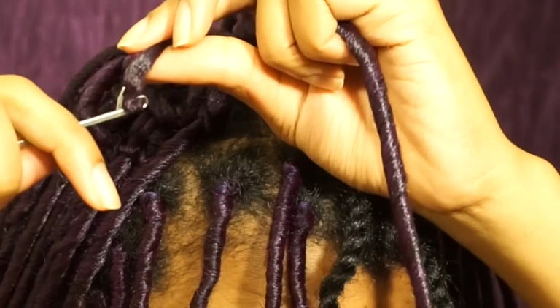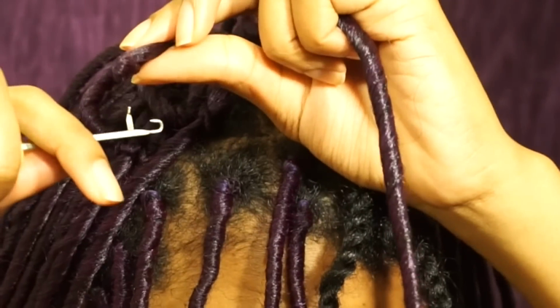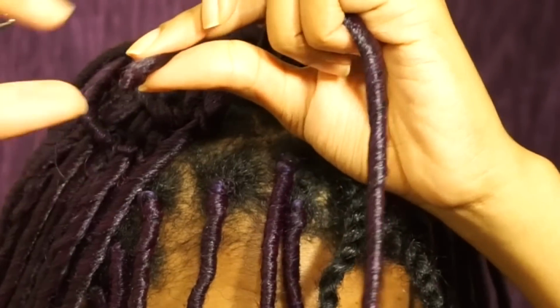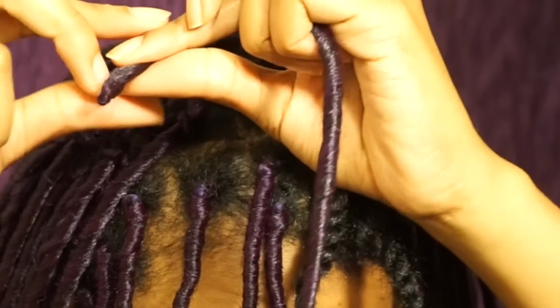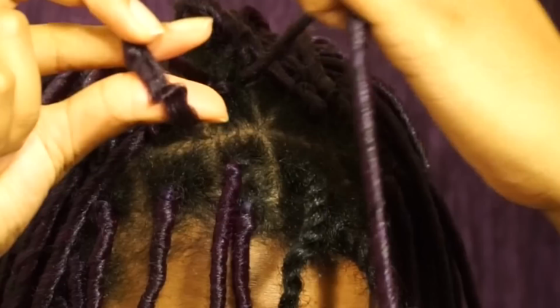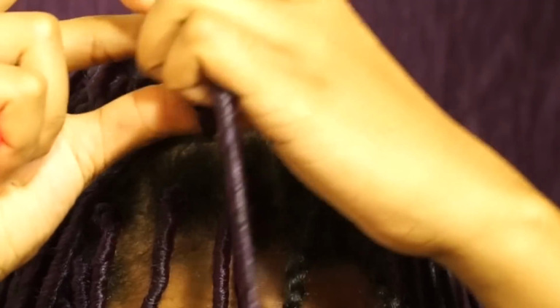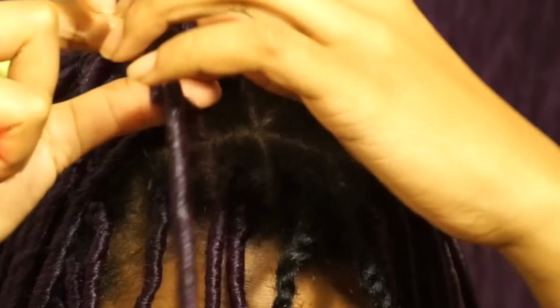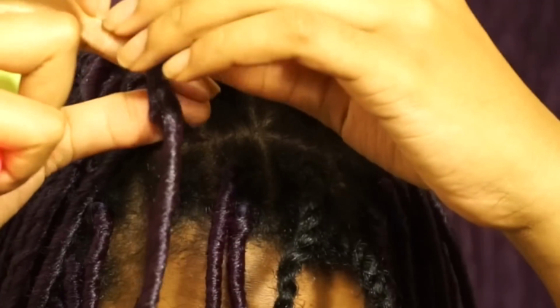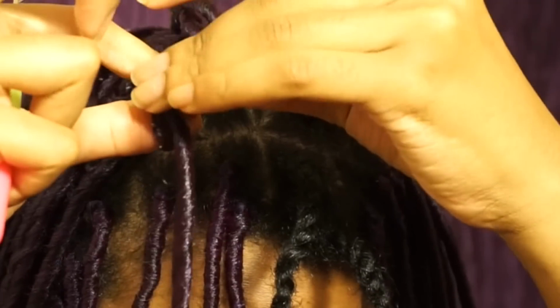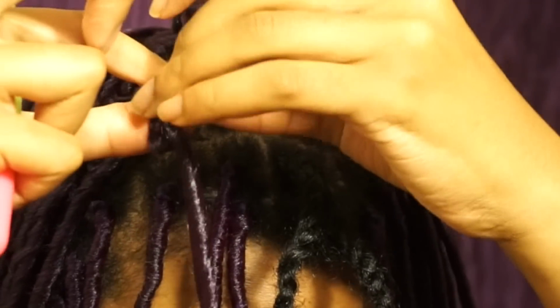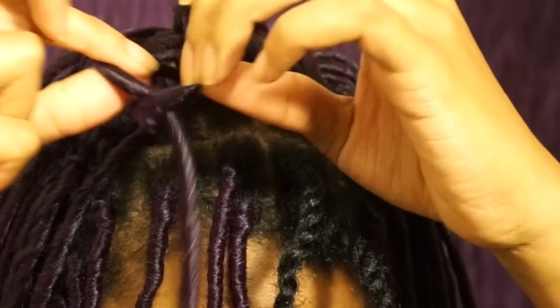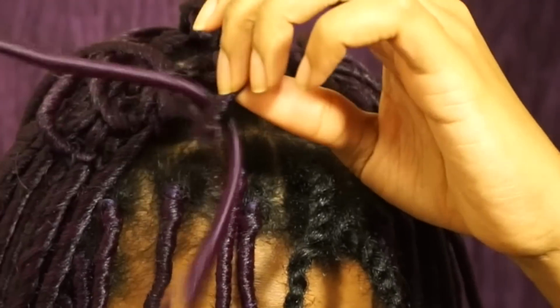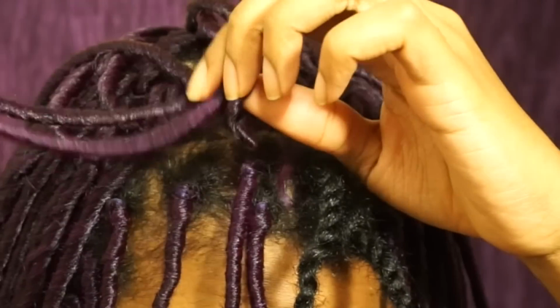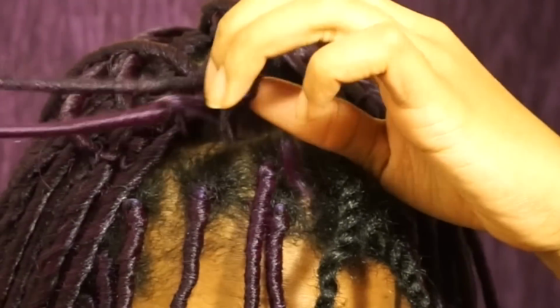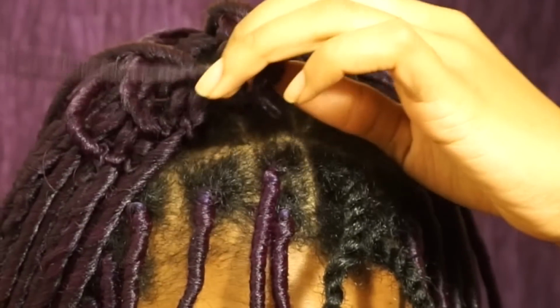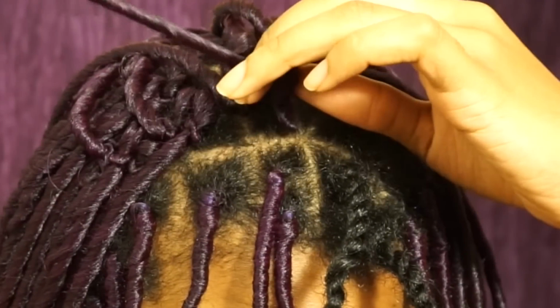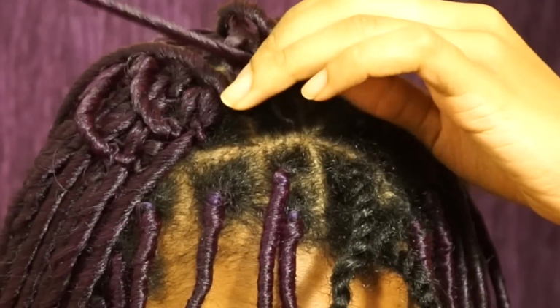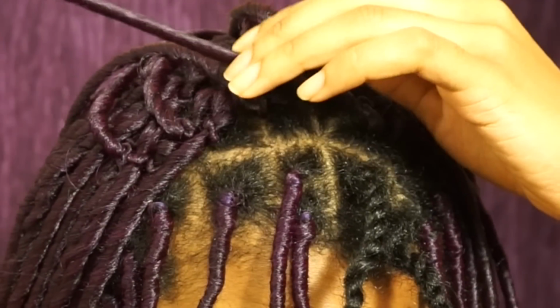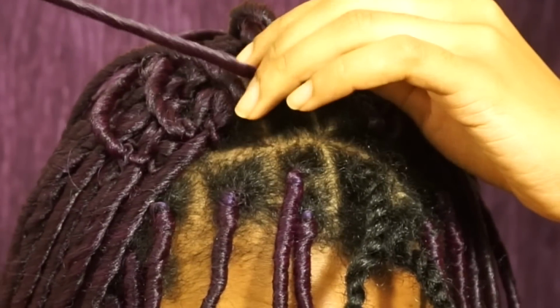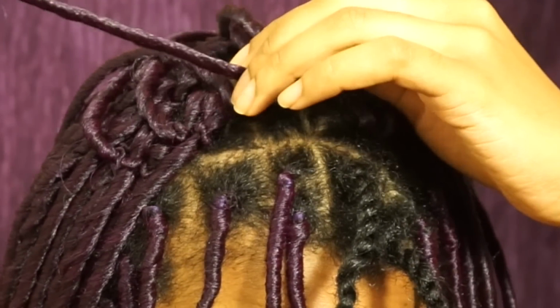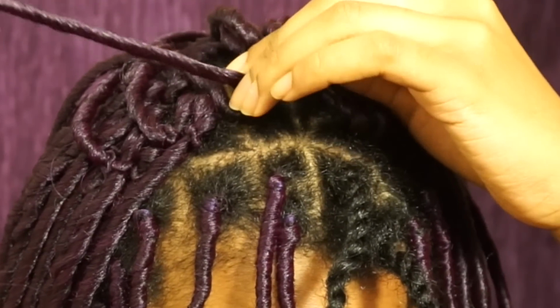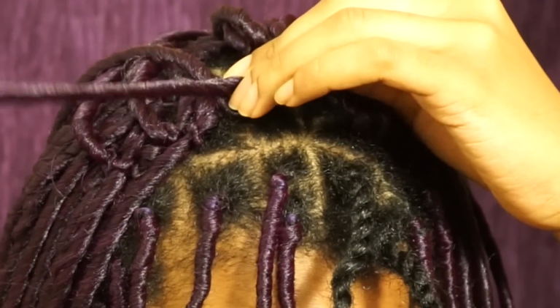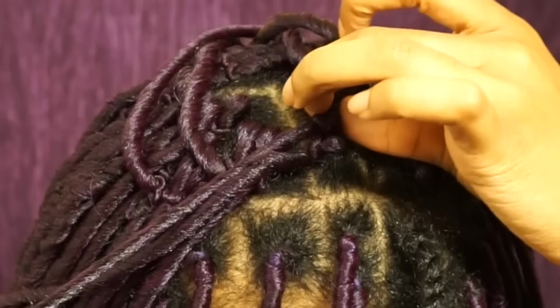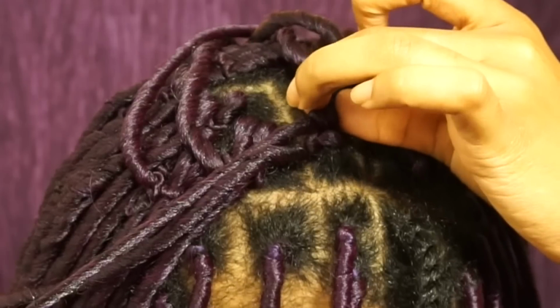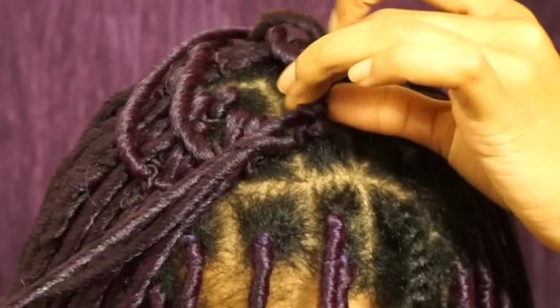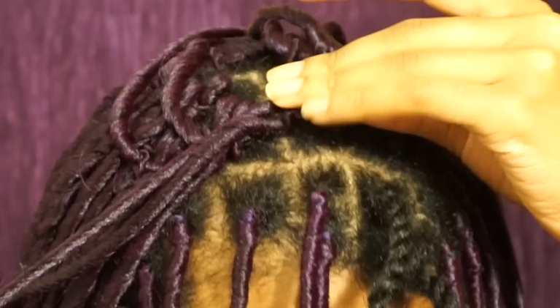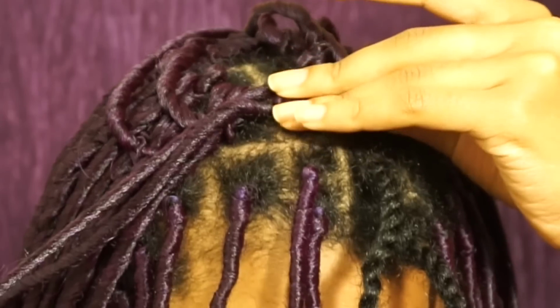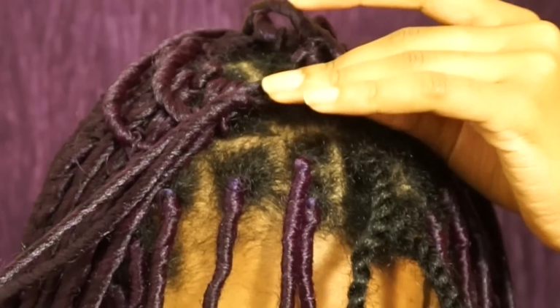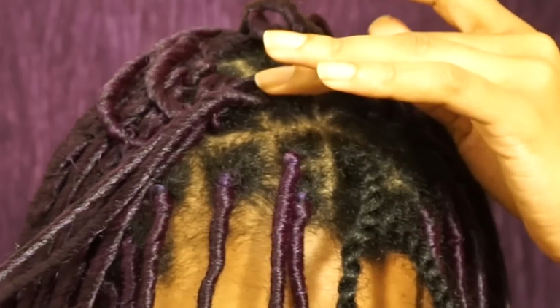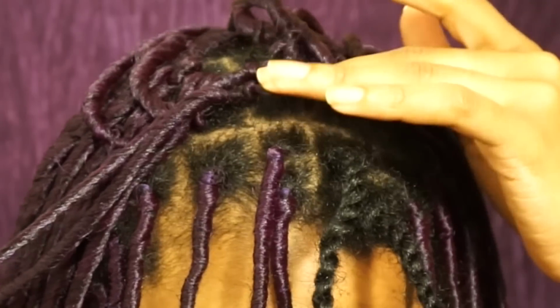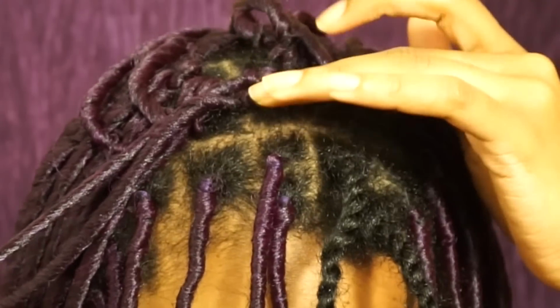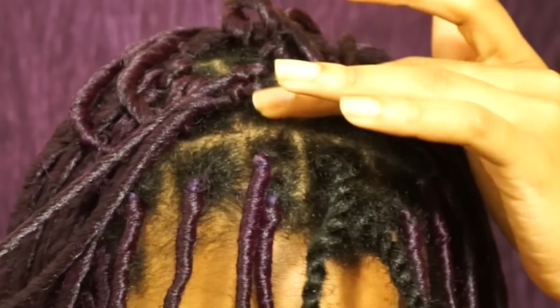So ladies, this is how I did the majority of my hair in under two hours — not two days.